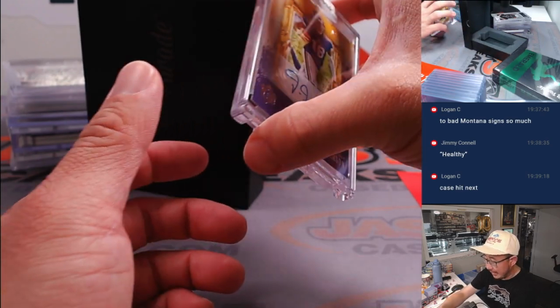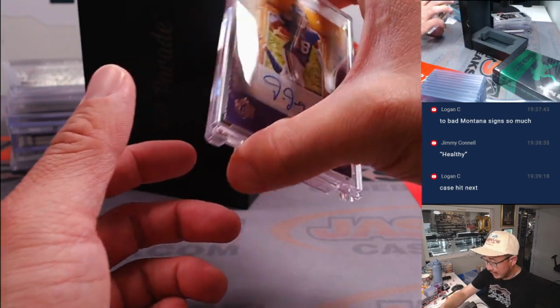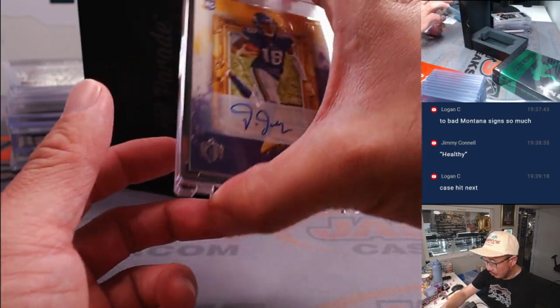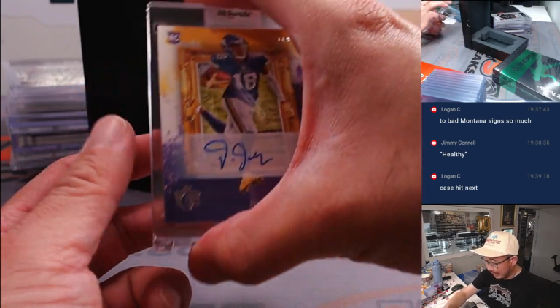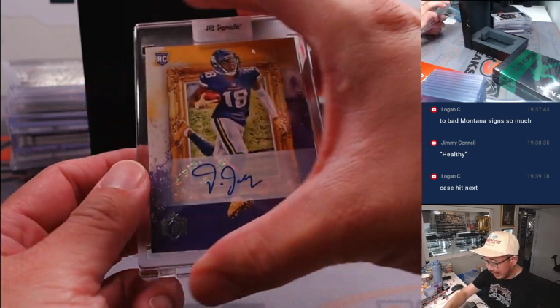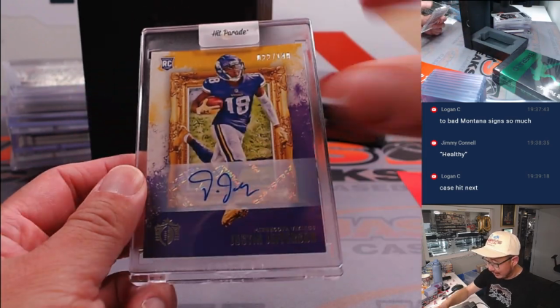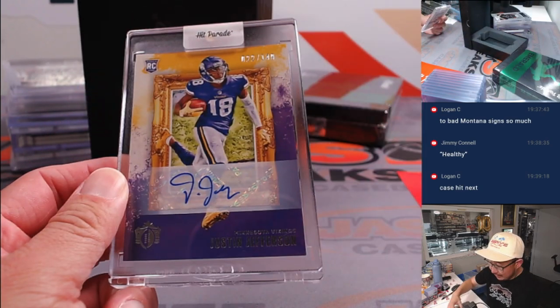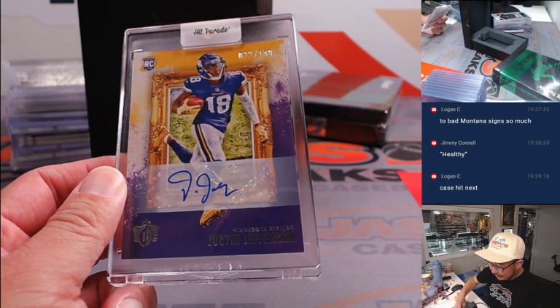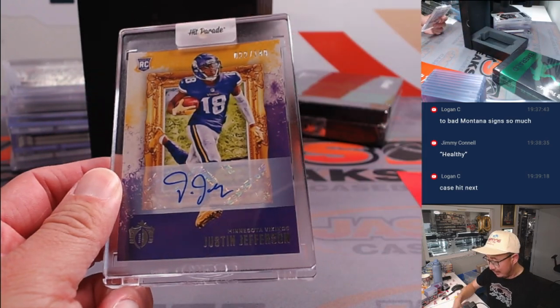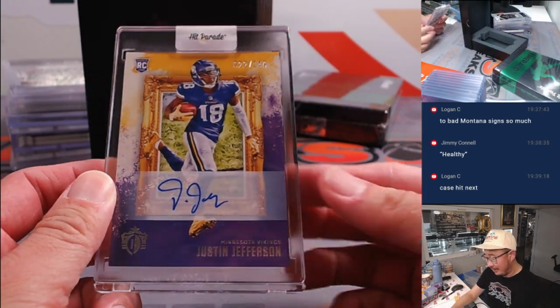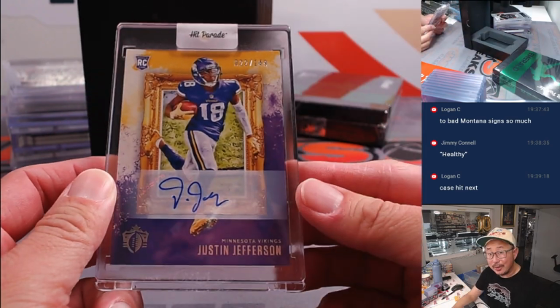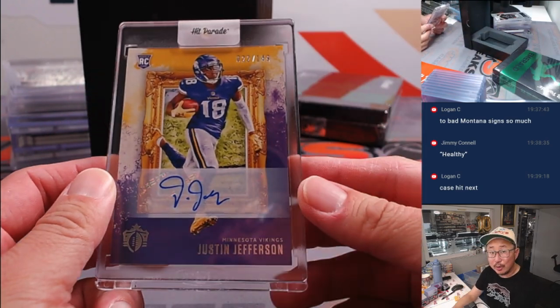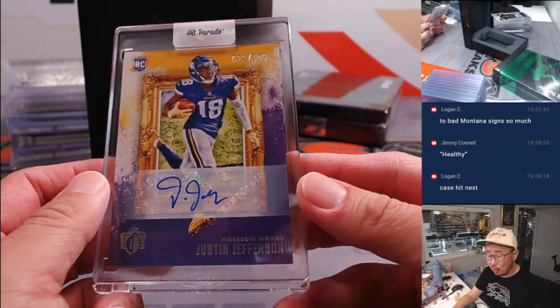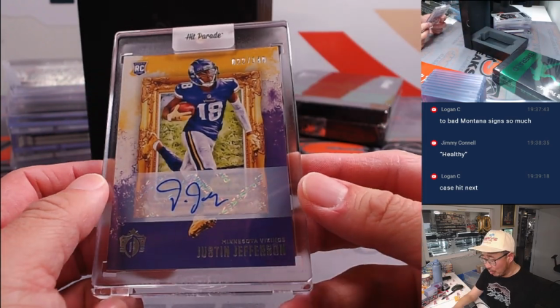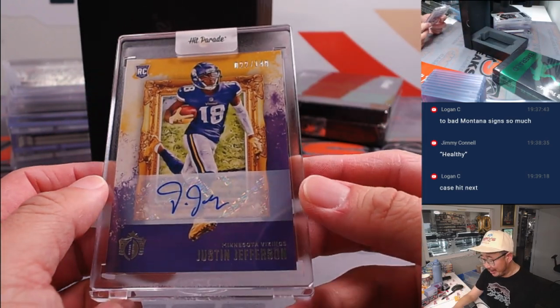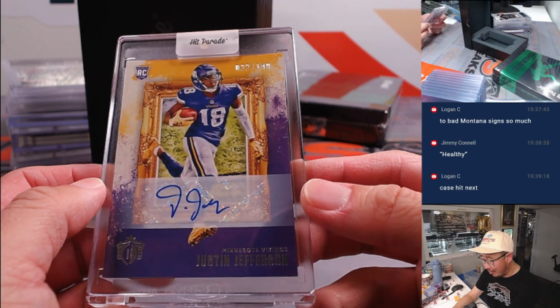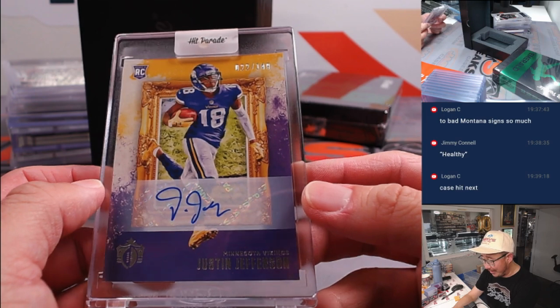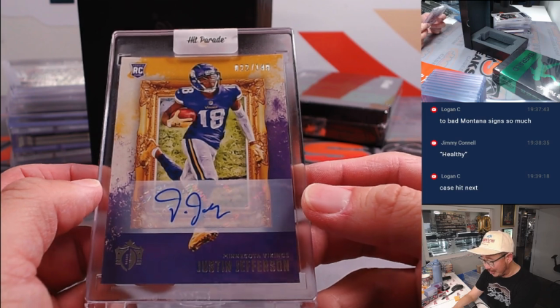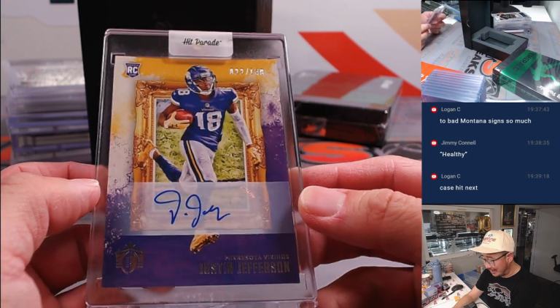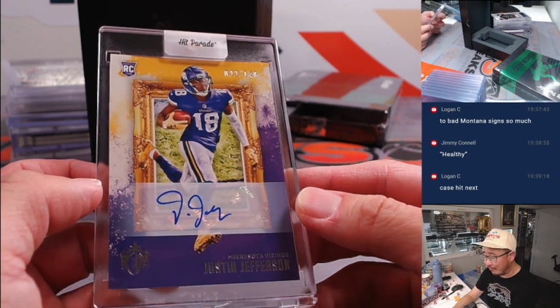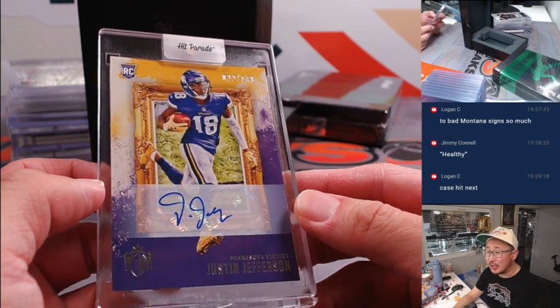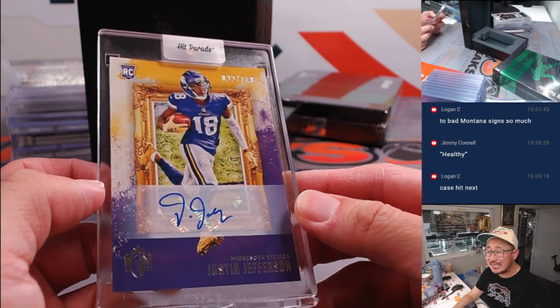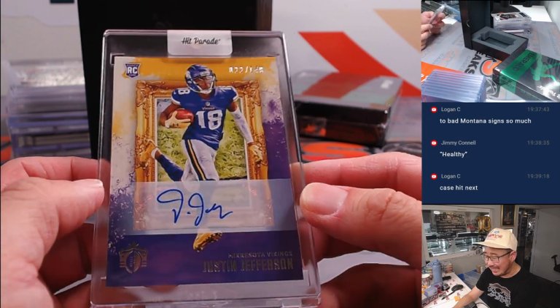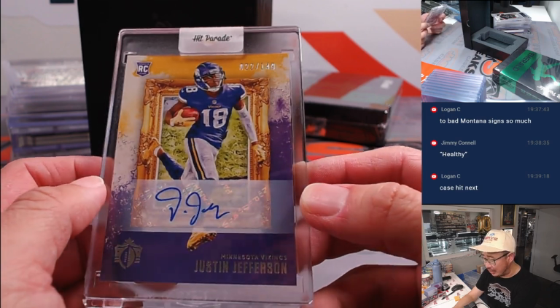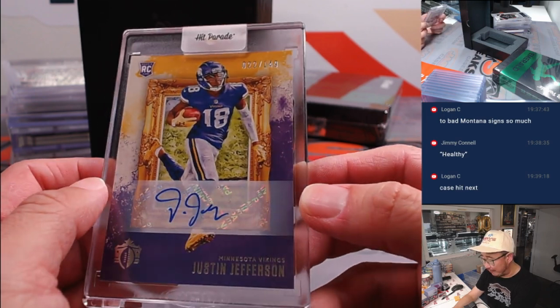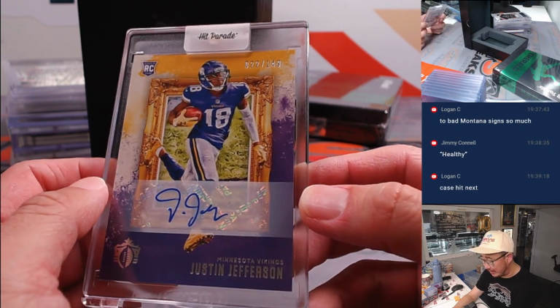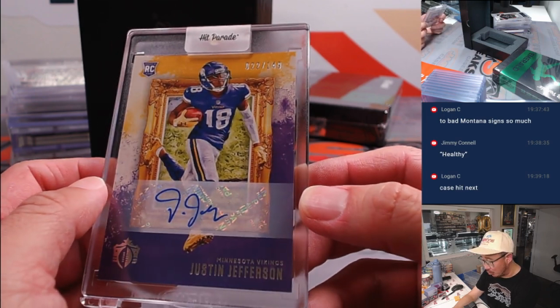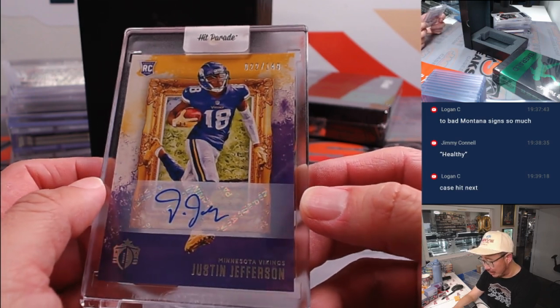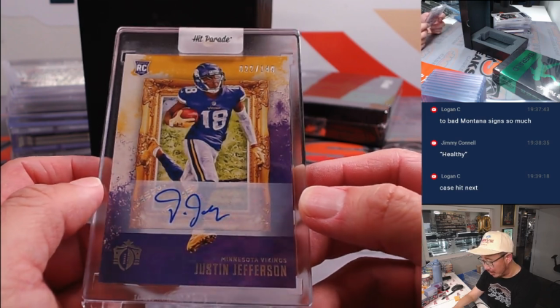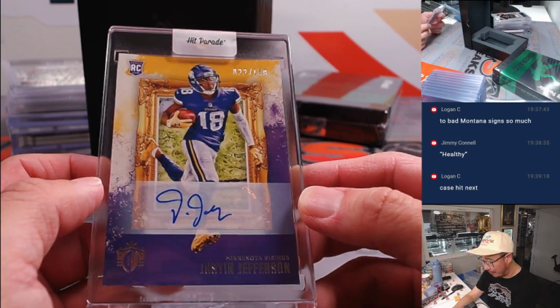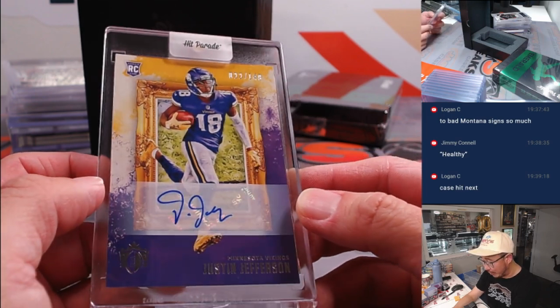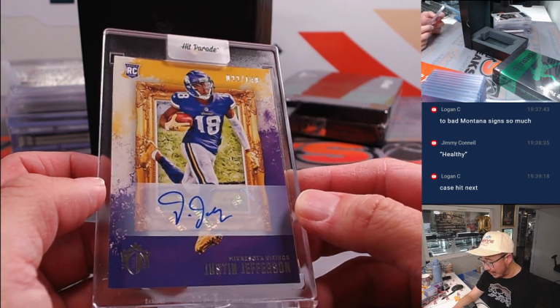Next up we got another rookie card of a nice receiver — Justin Jefferson, 22 out of 149.